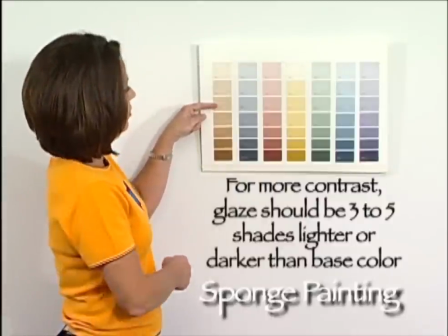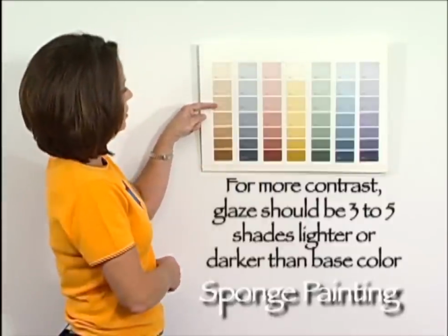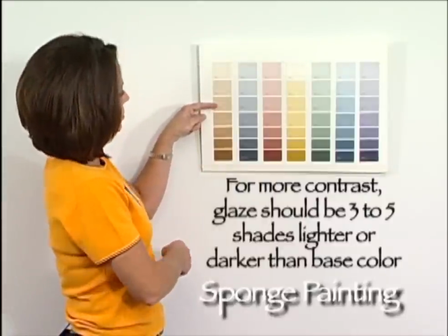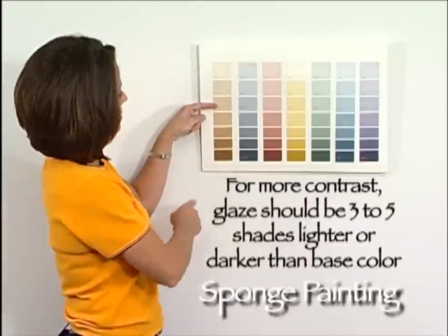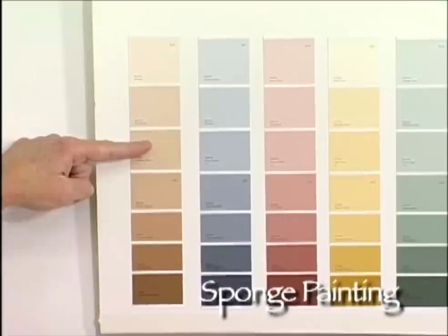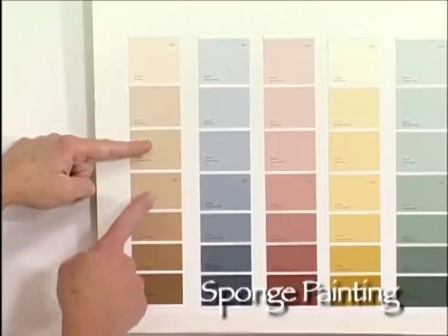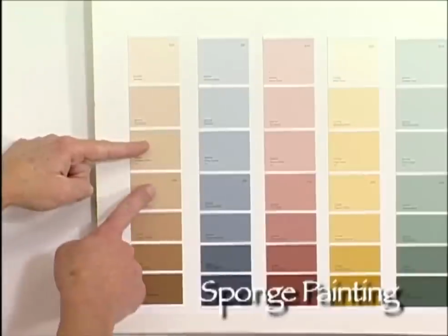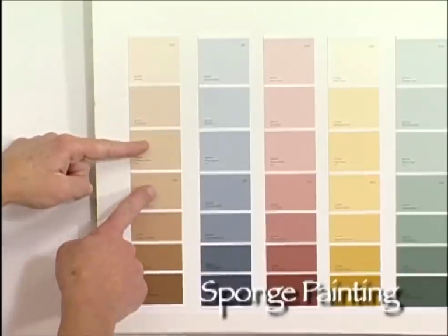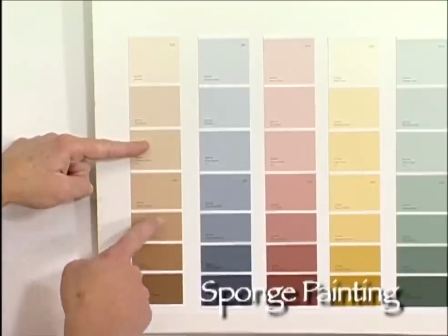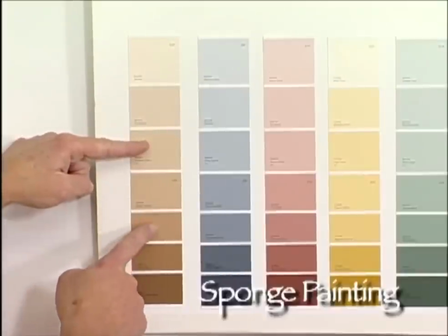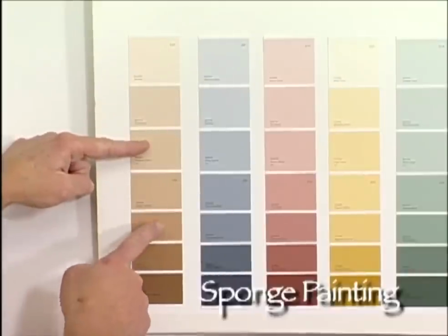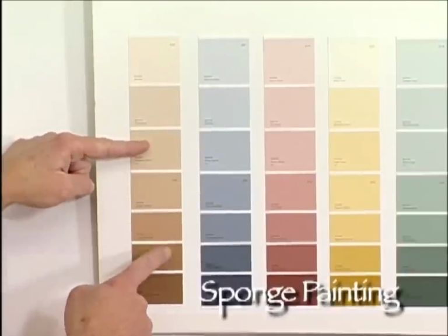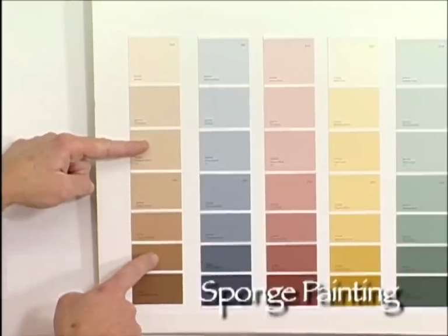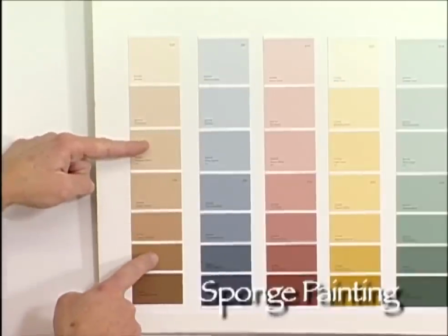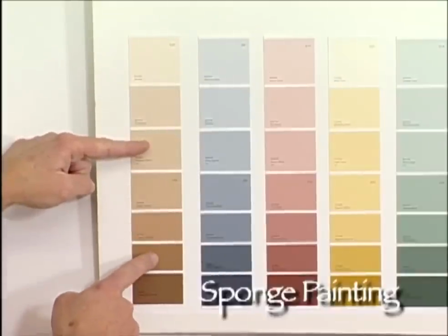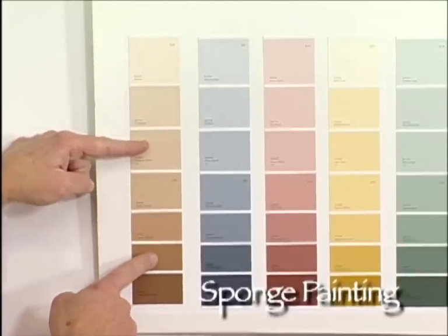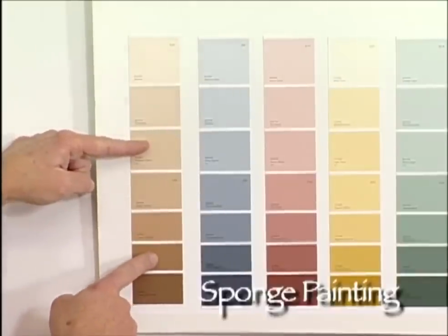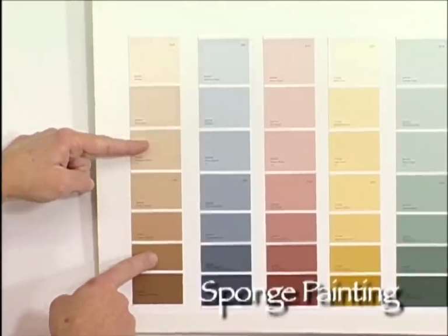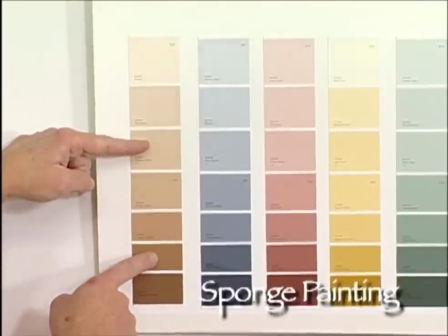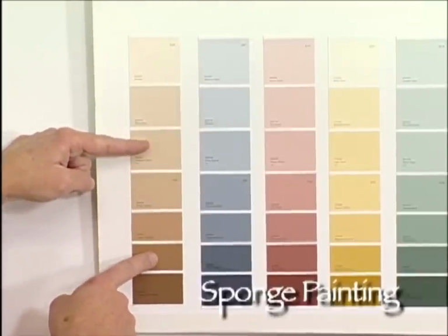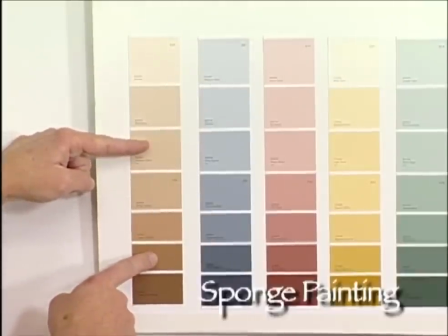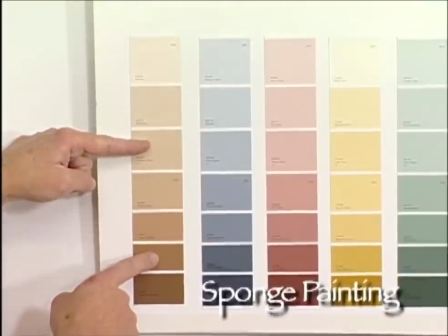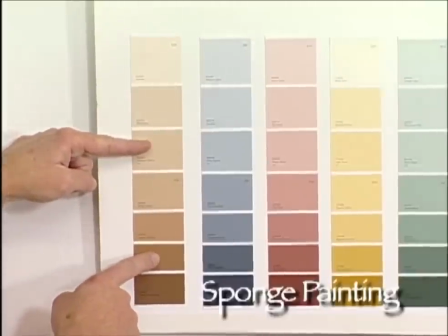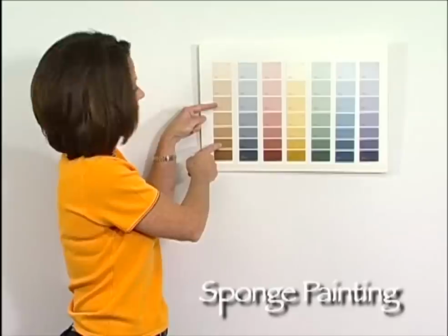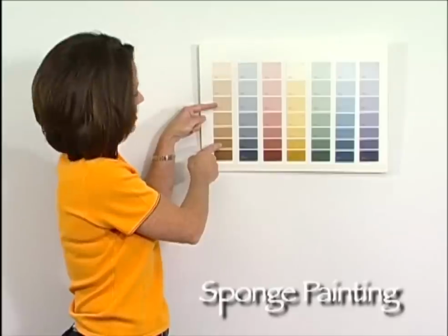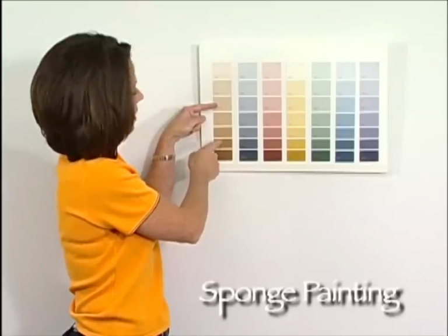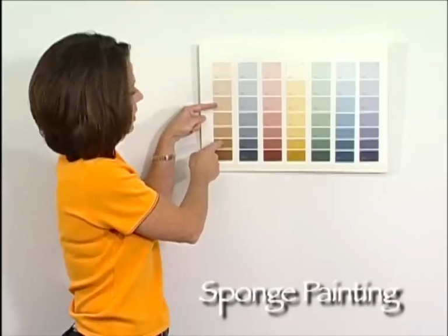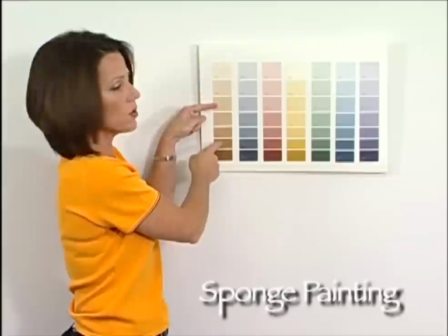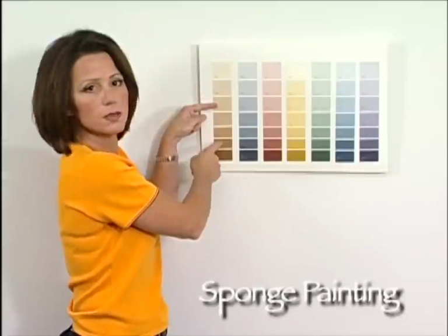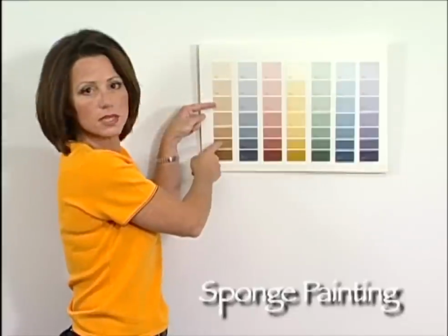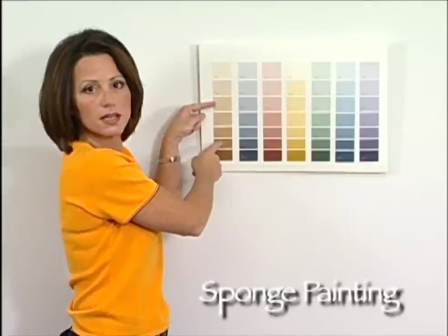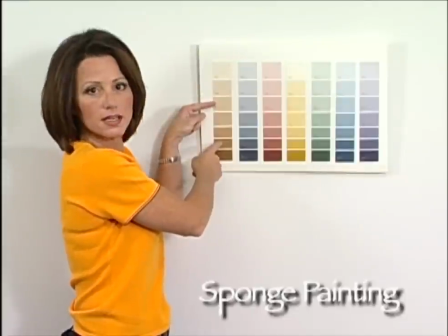So in this situation, I'm going to choose one, two, three shades deeper than my base coat color. And that's the color I'm going to mix my glaze.